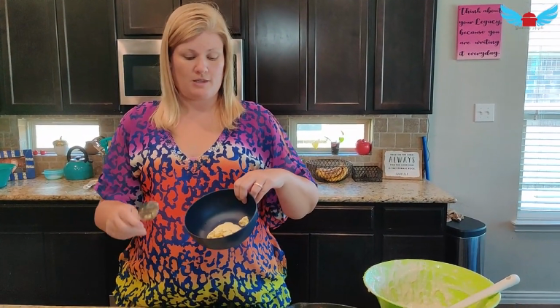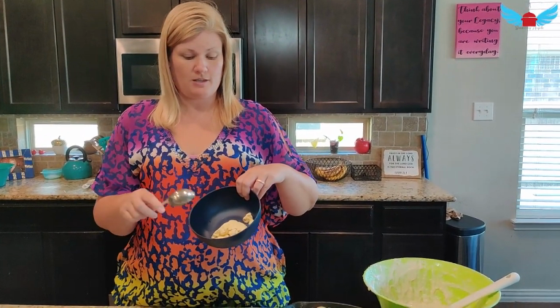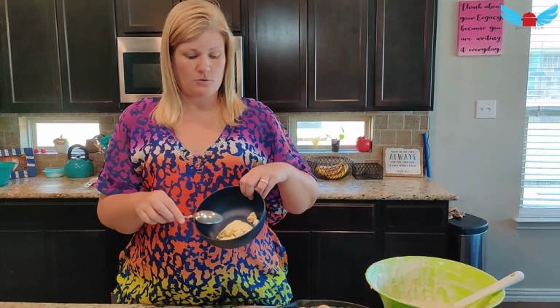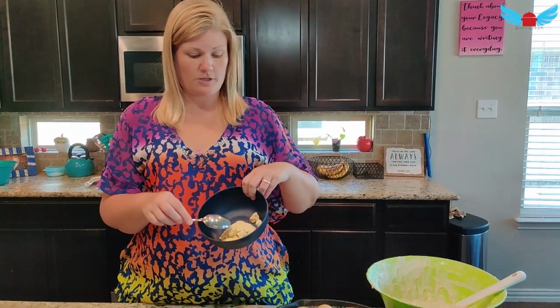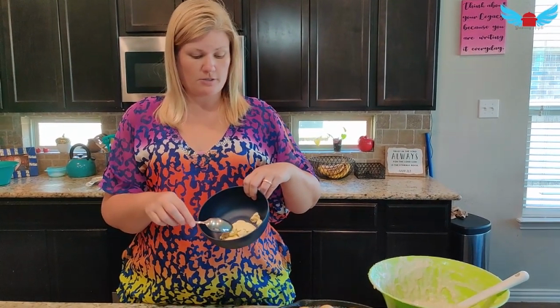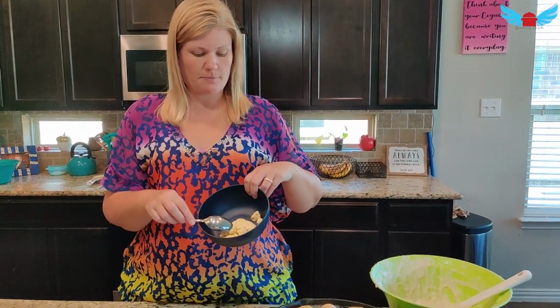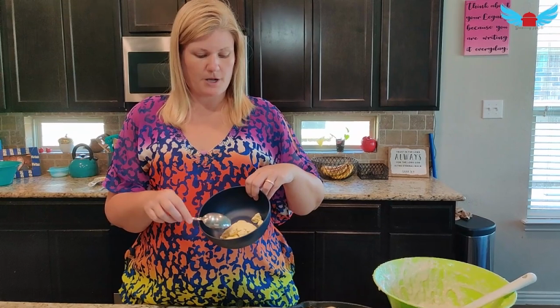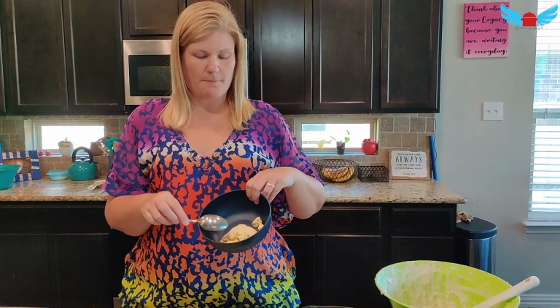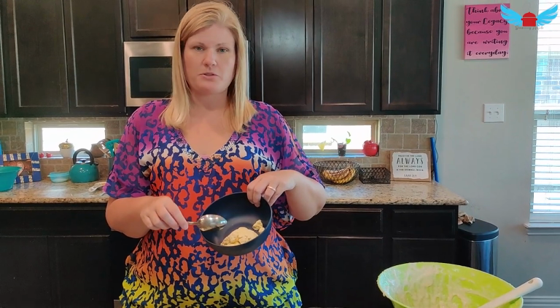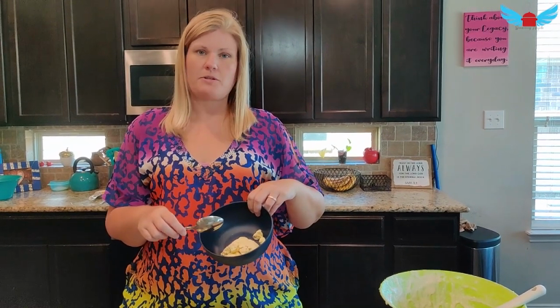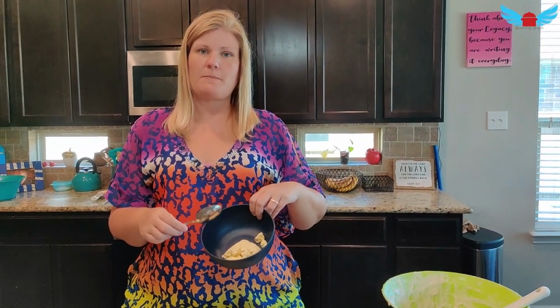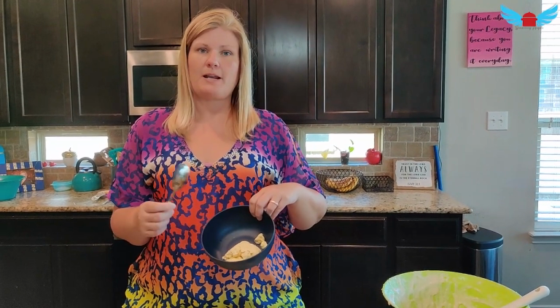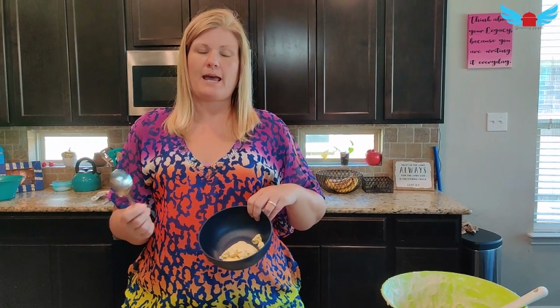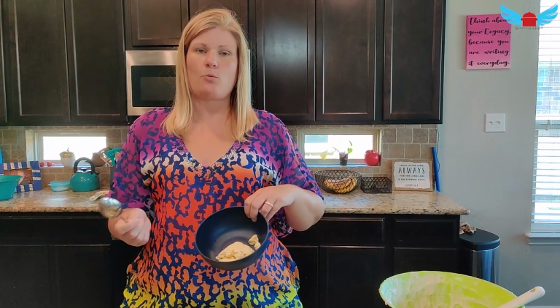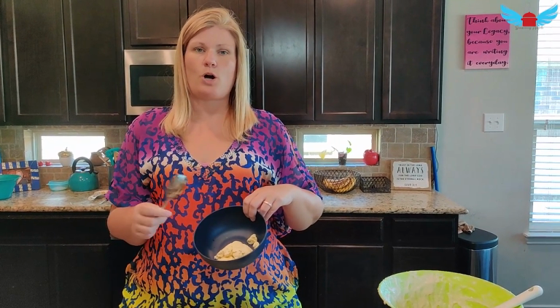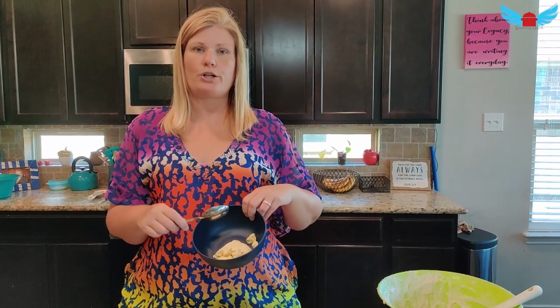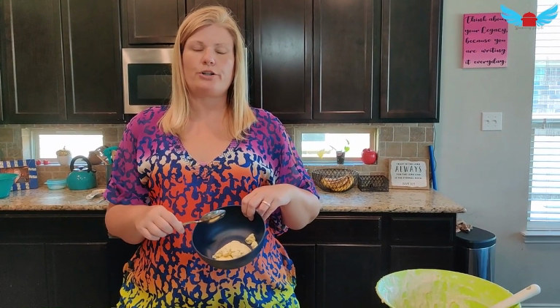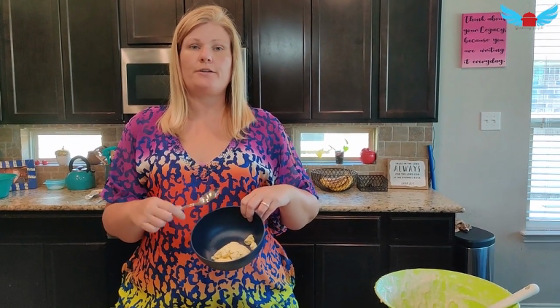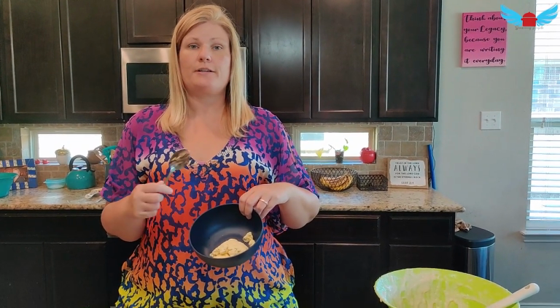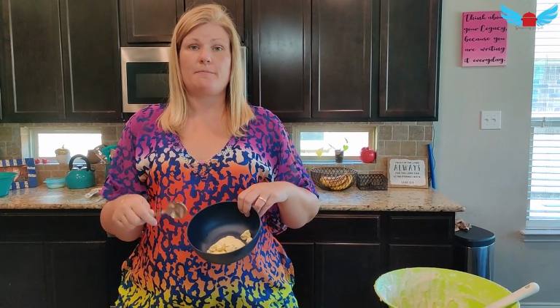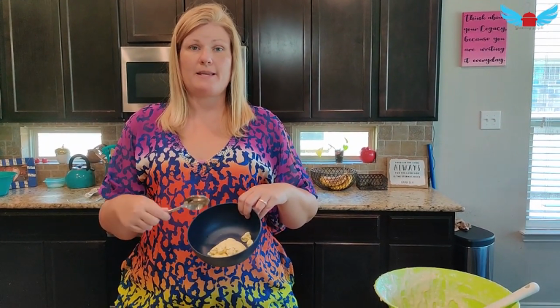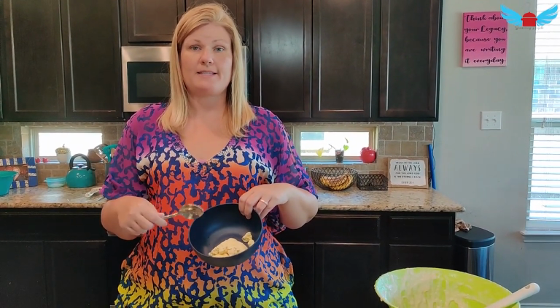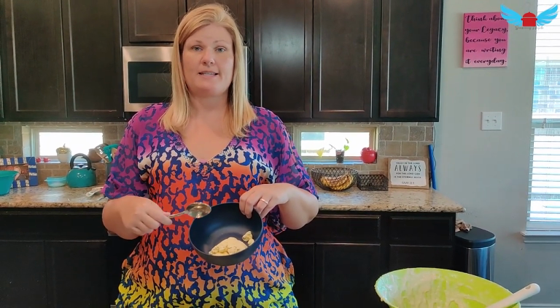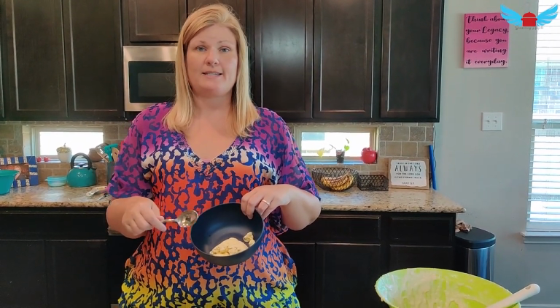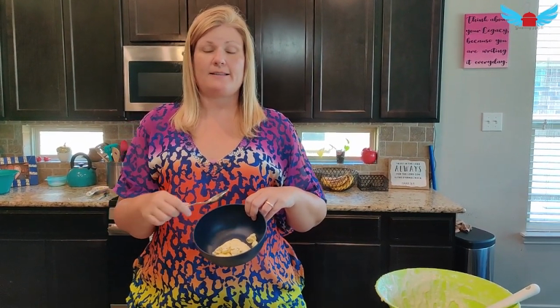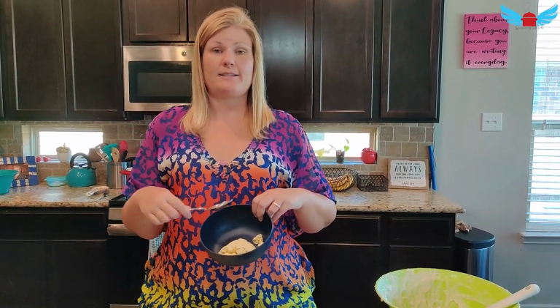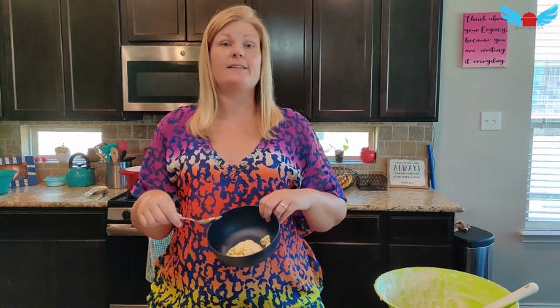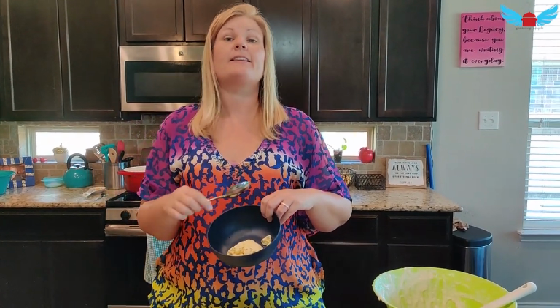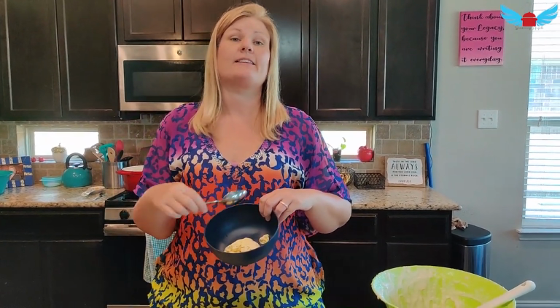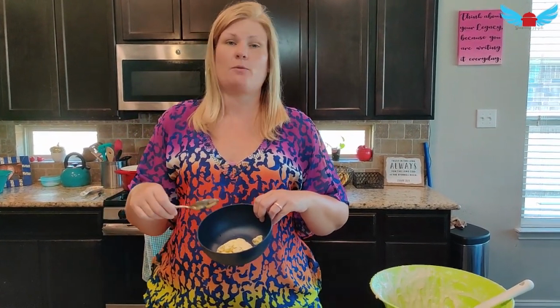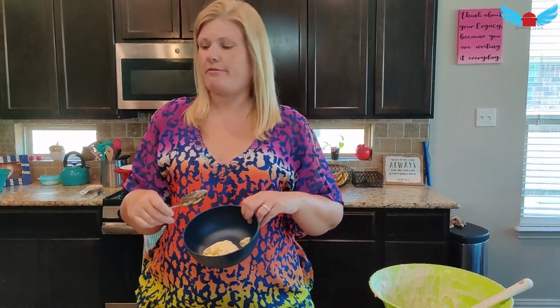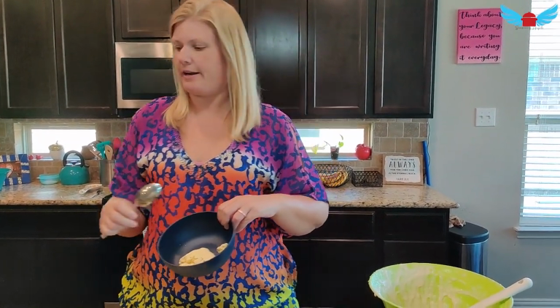So here's the pop. Now I'm going to add water and mix it until it's liquified.